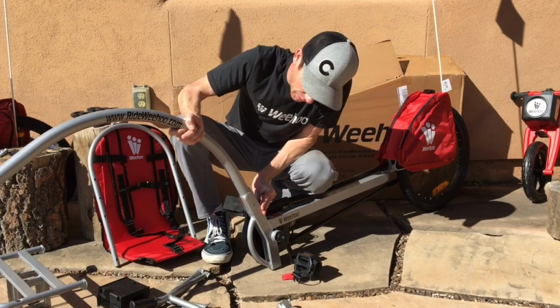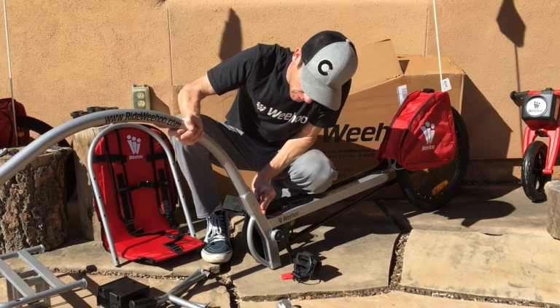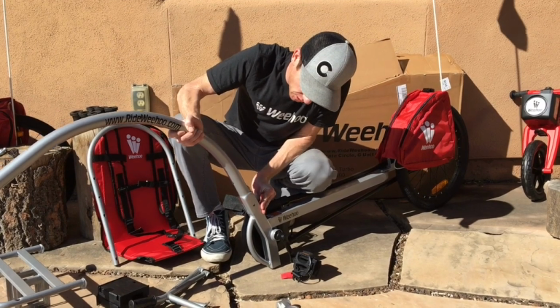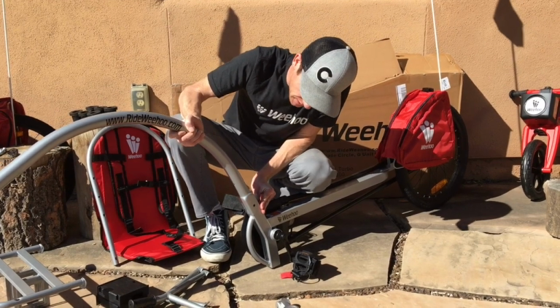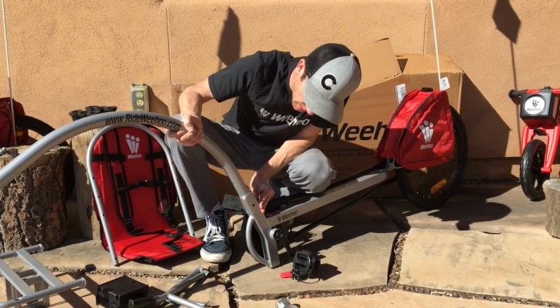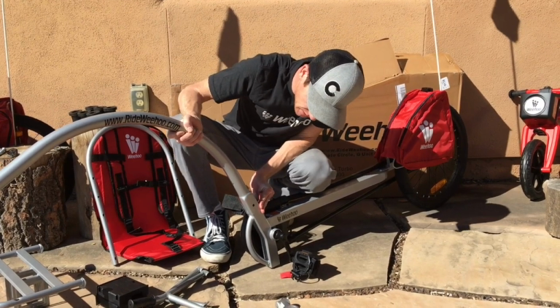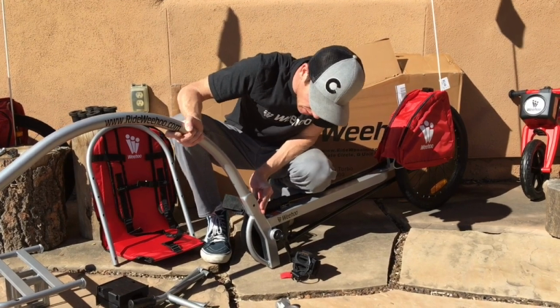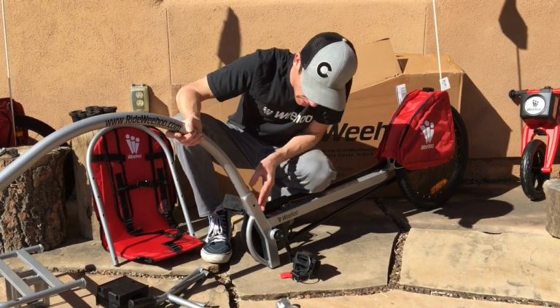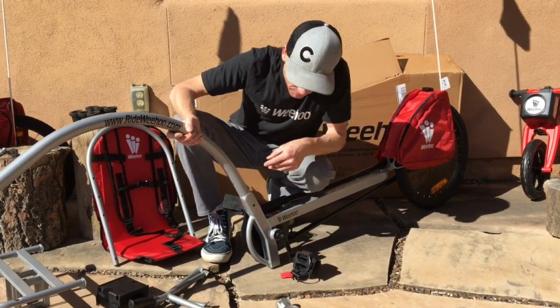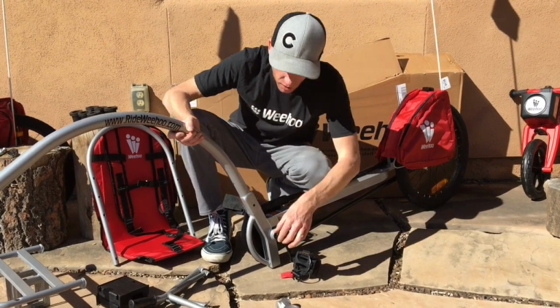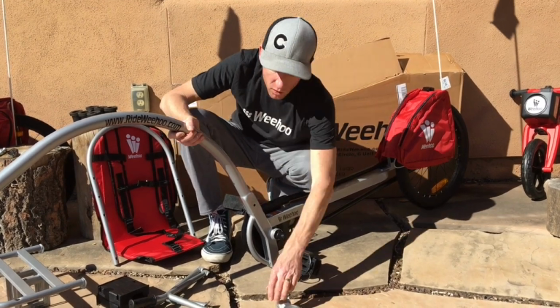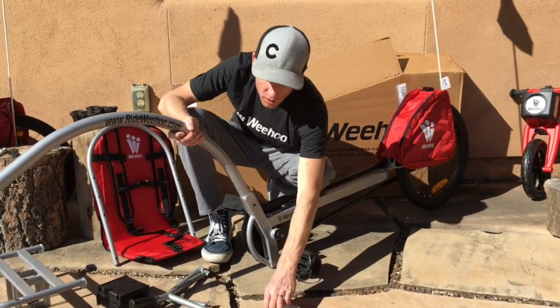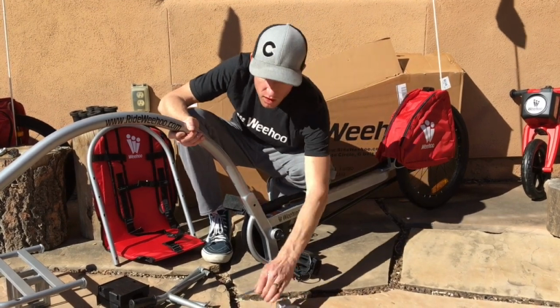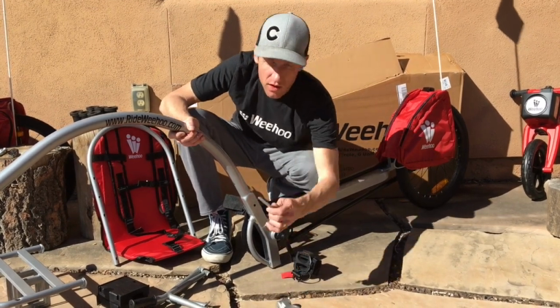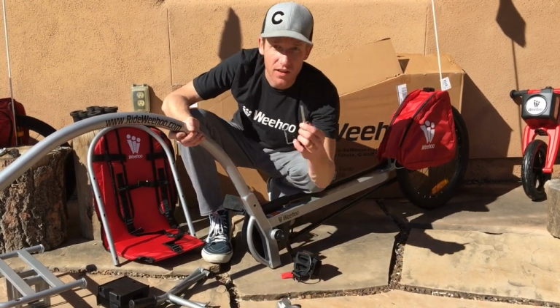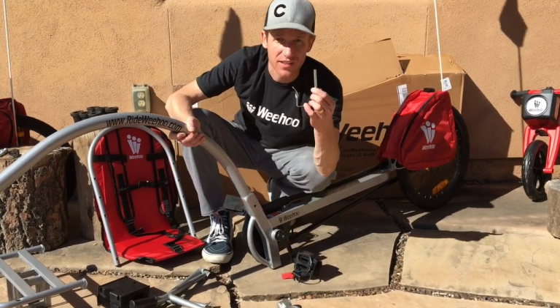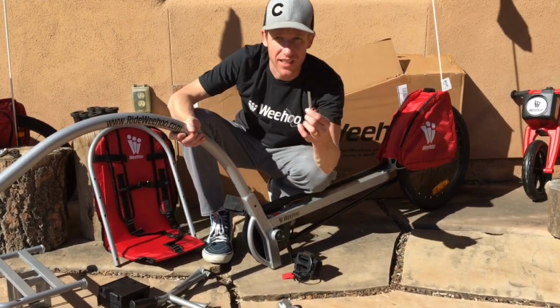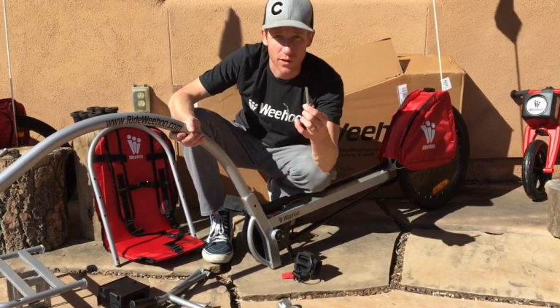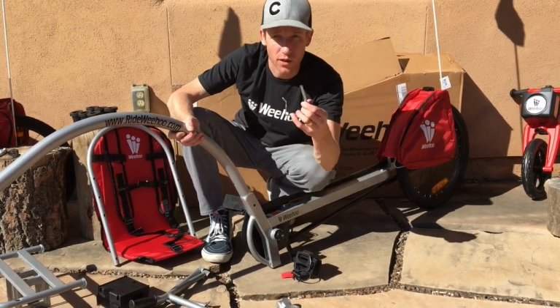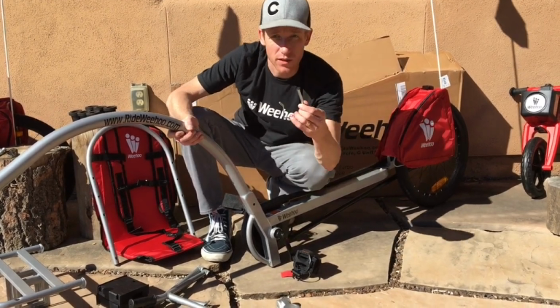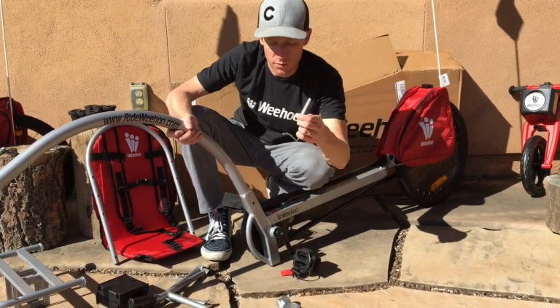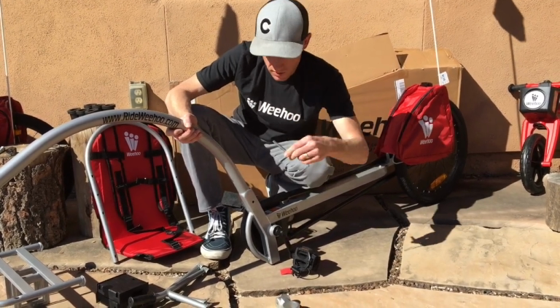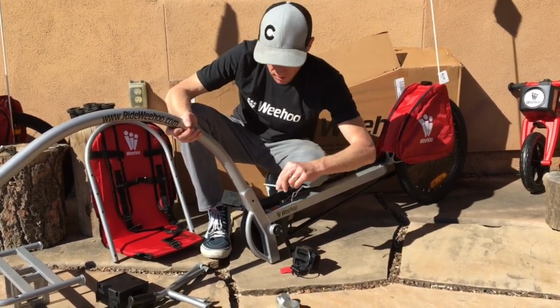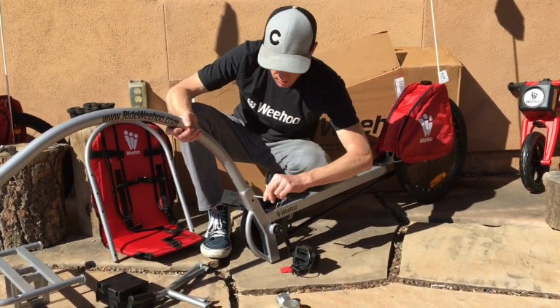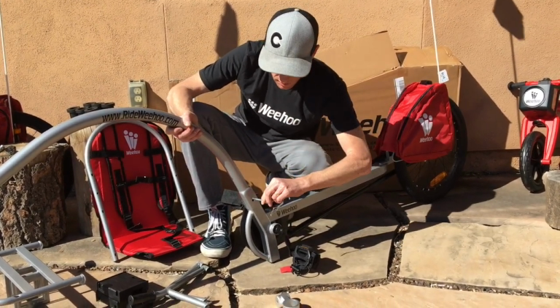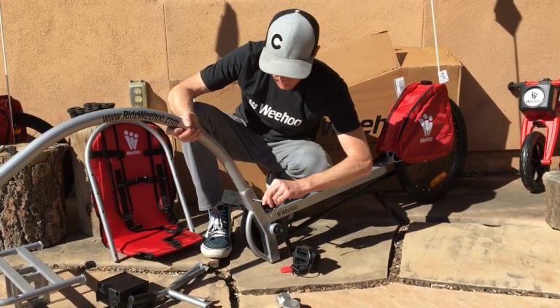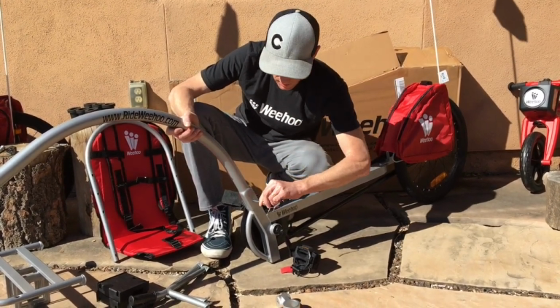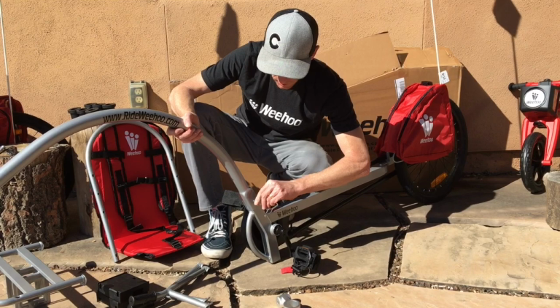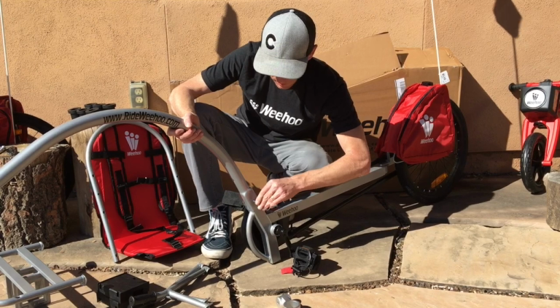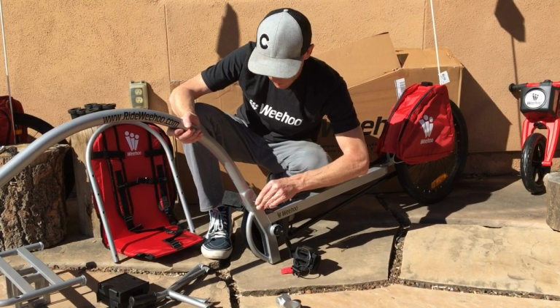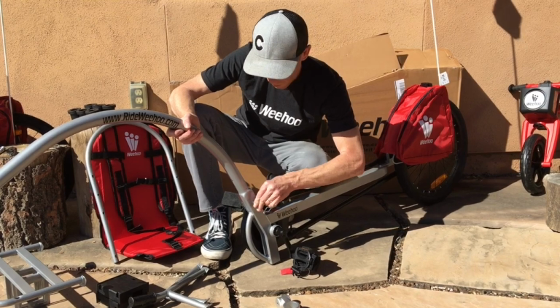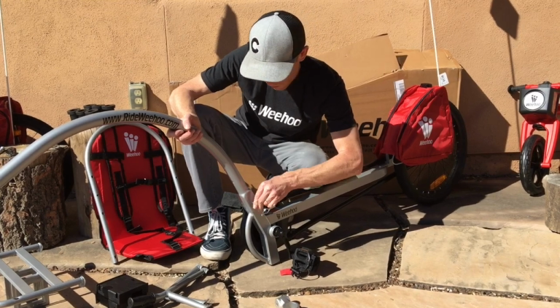There might be a little excess. Line up that hole, take your quick release pin, and insert it into the hole.